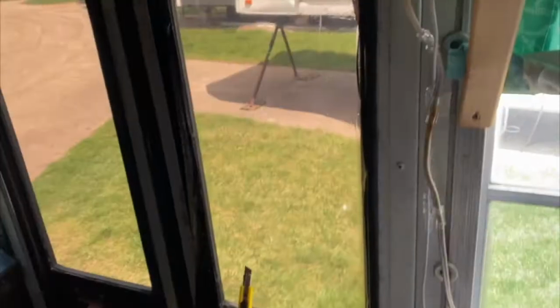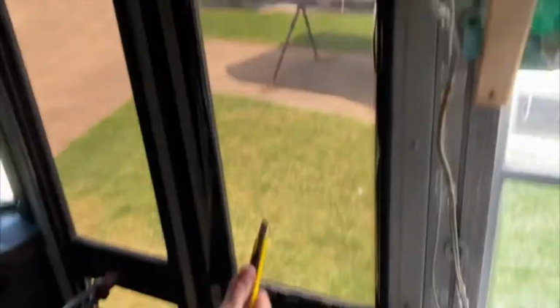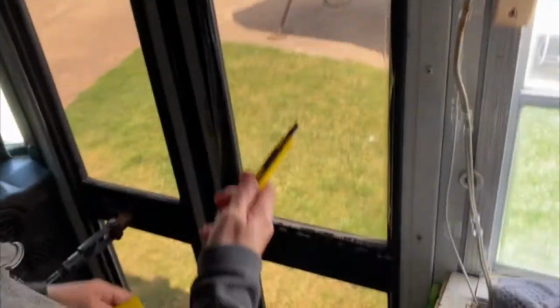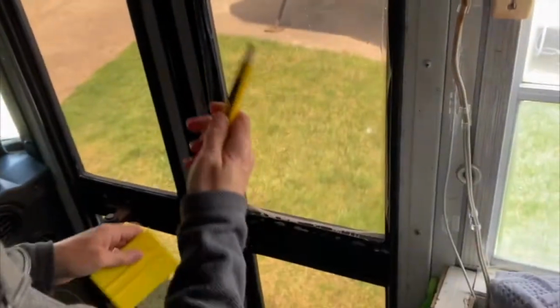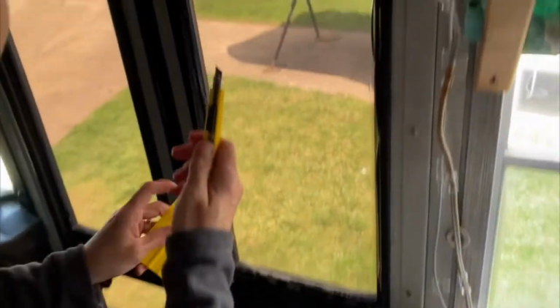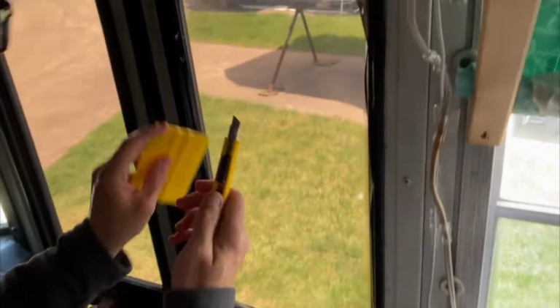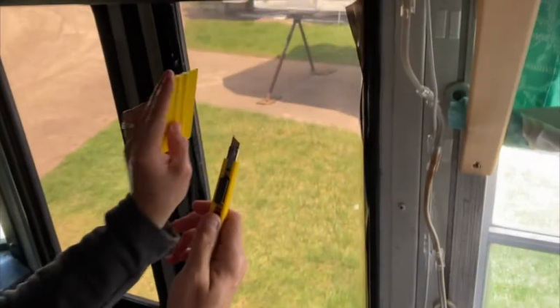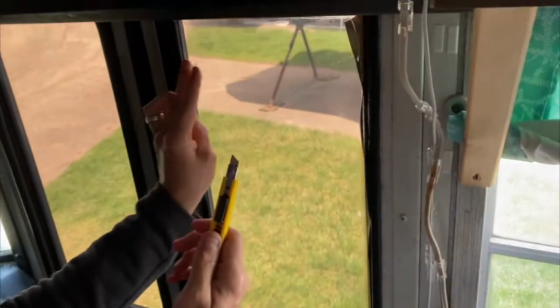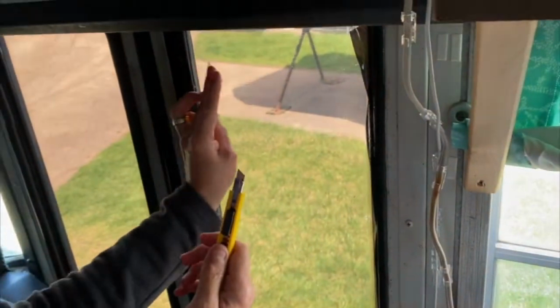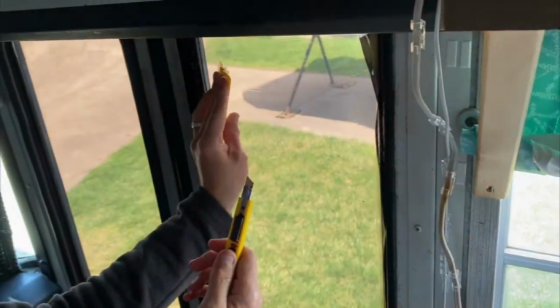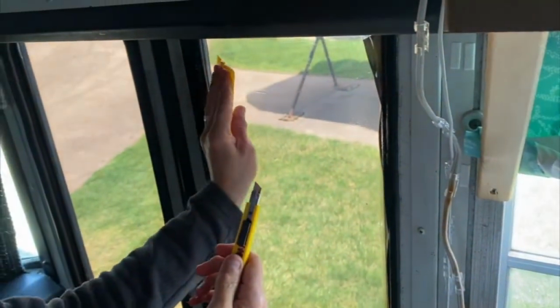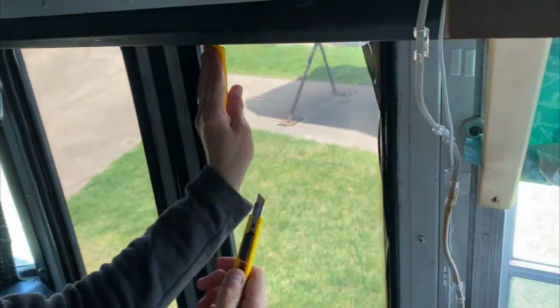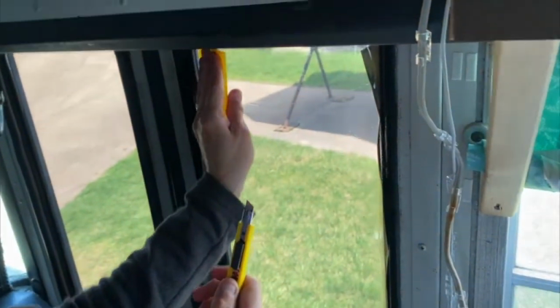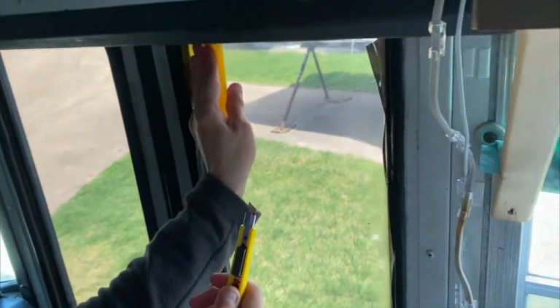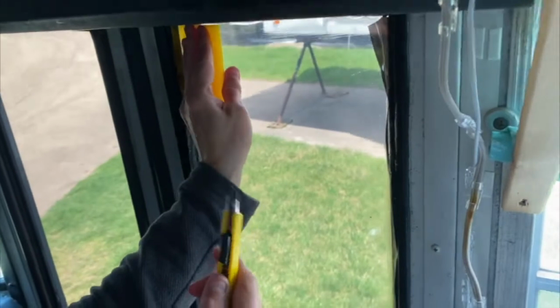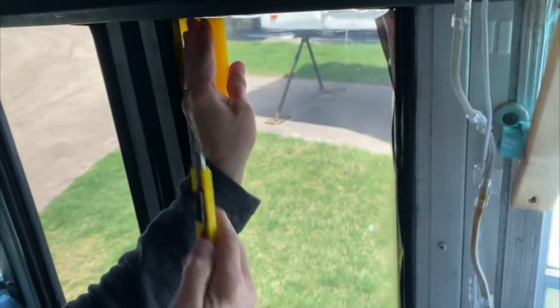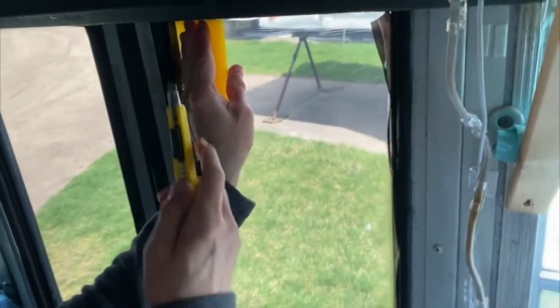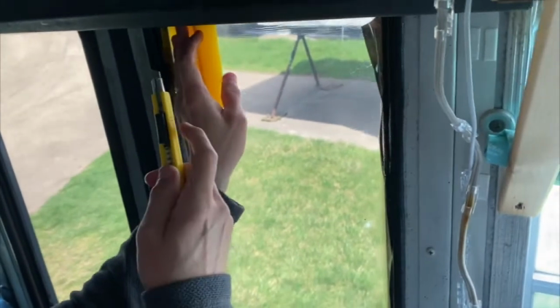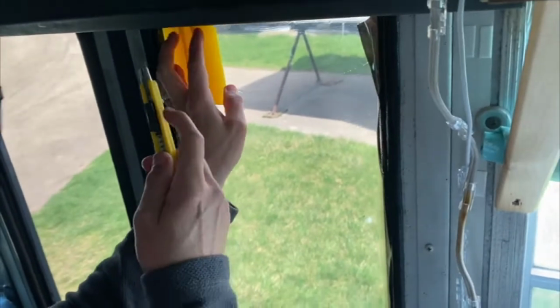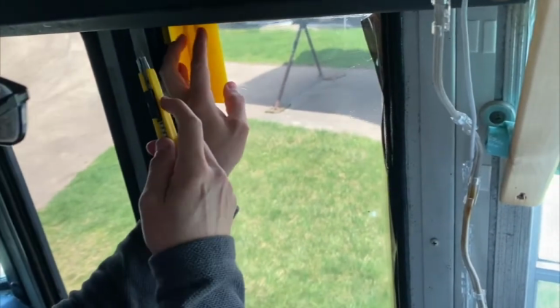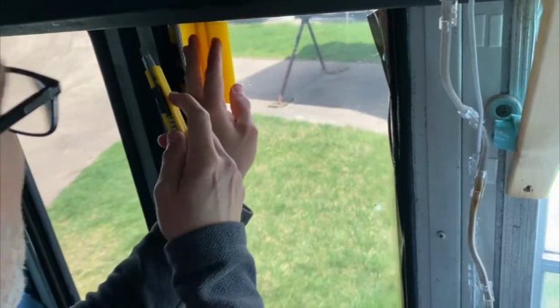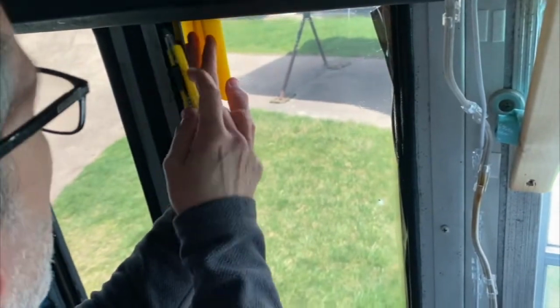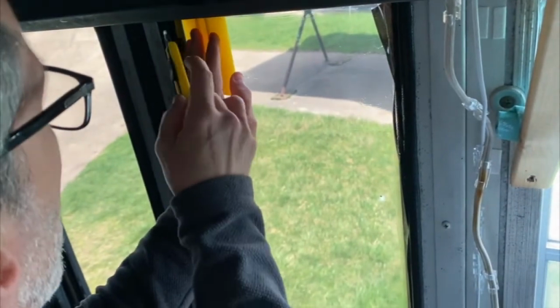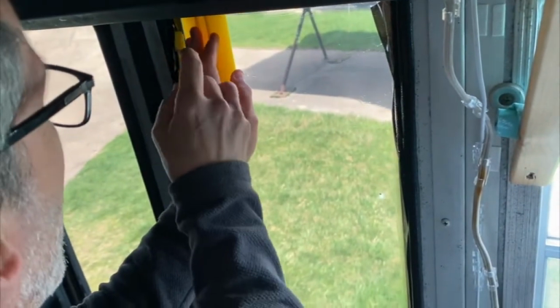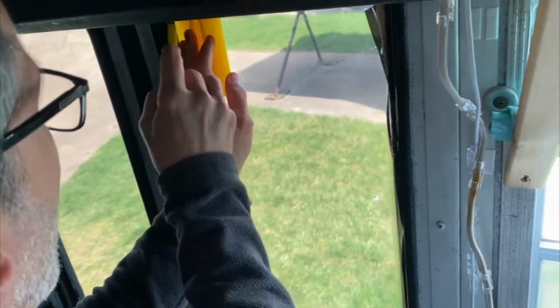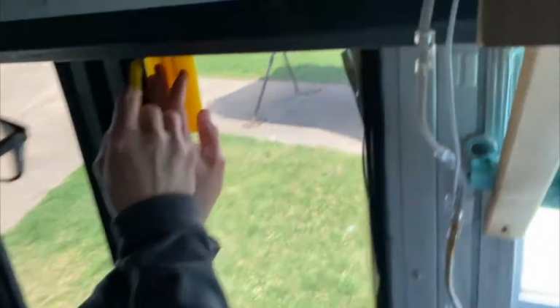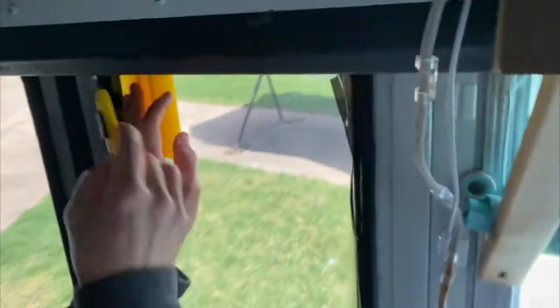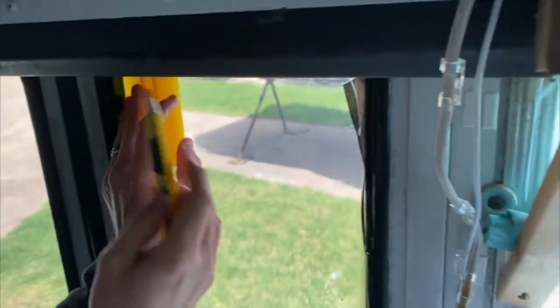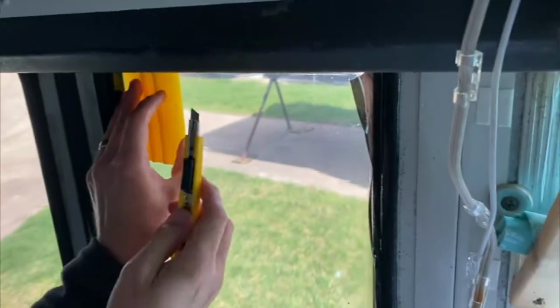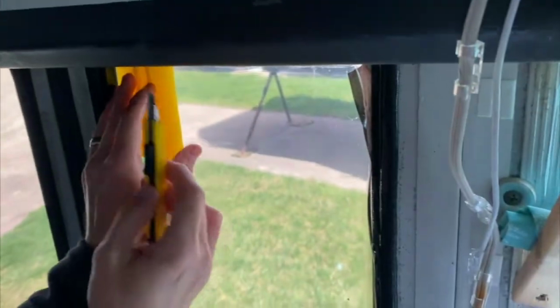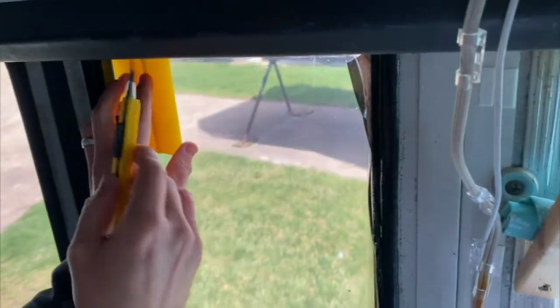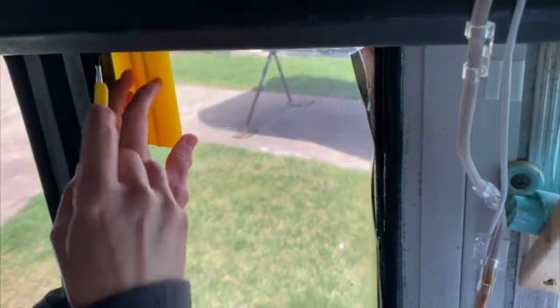Lastly, you can remove the excess window tint using a razor blade, just cutting straight down along the edge of the glass.